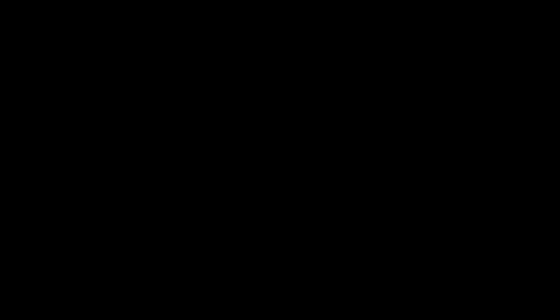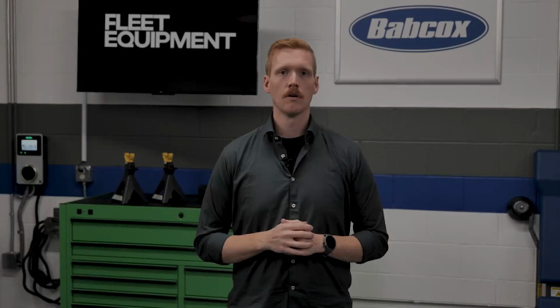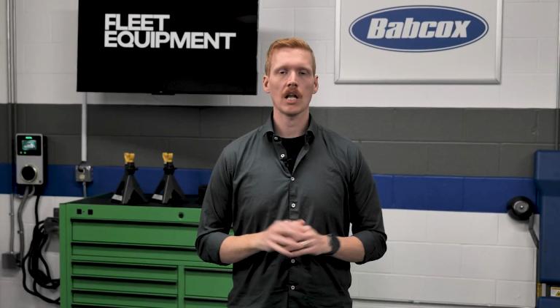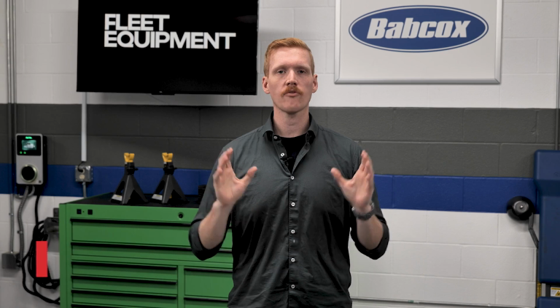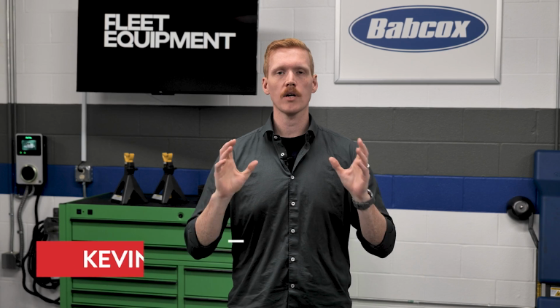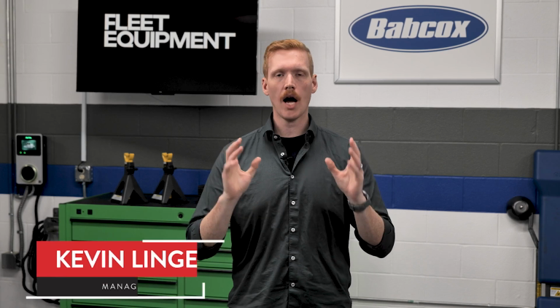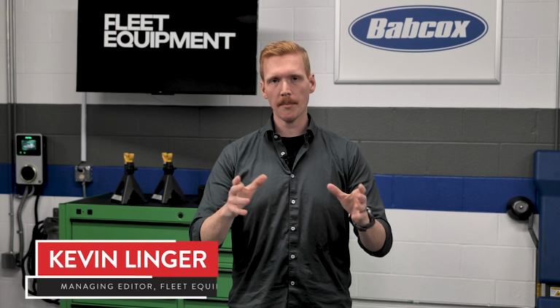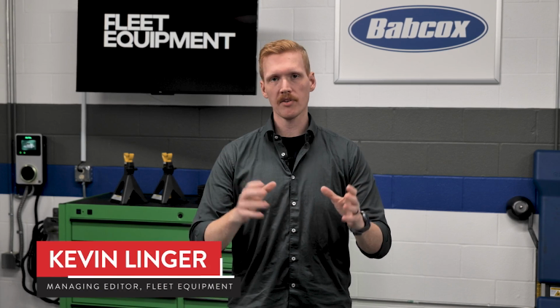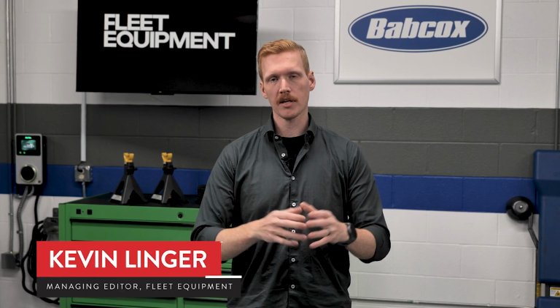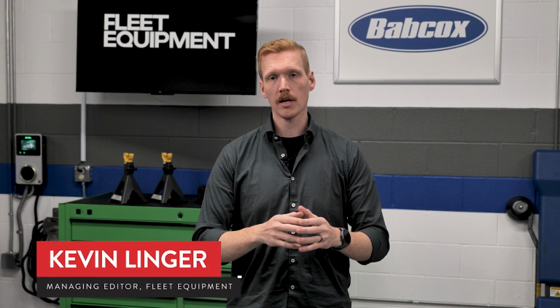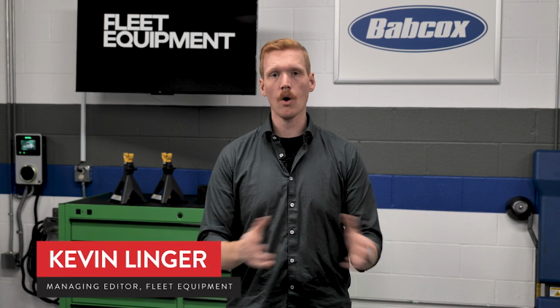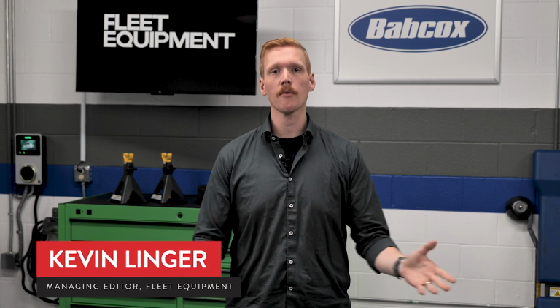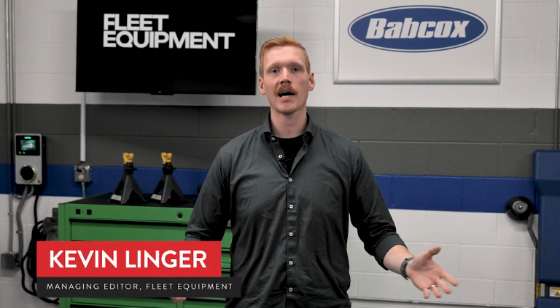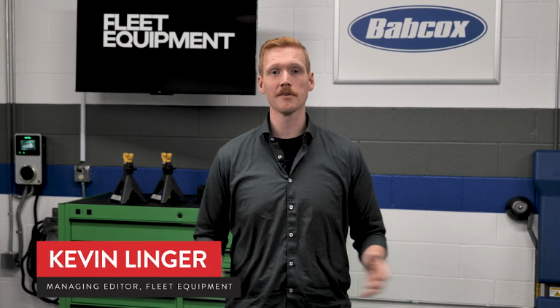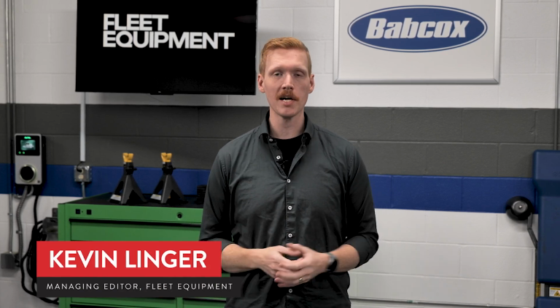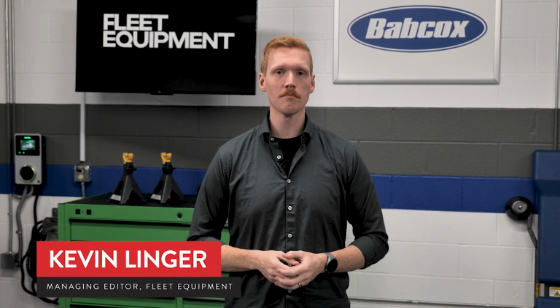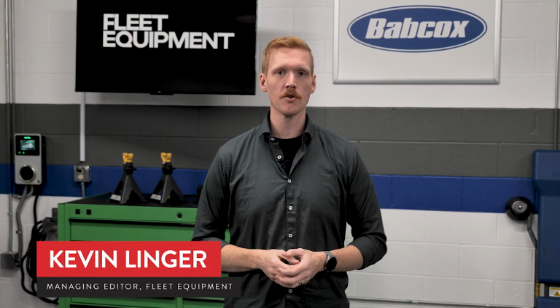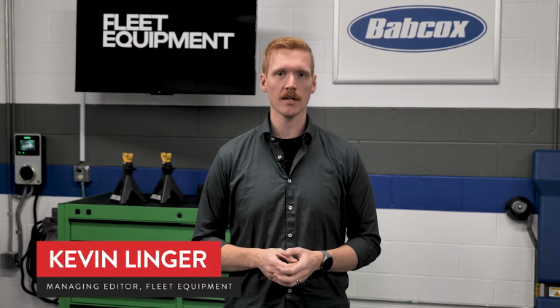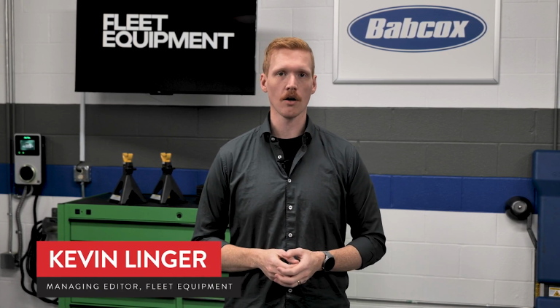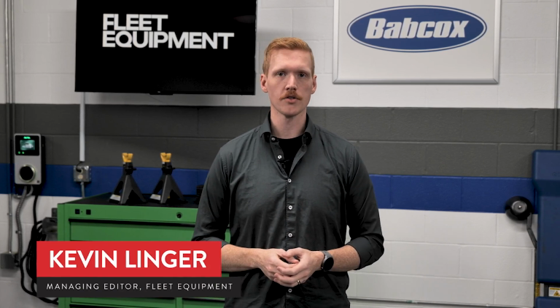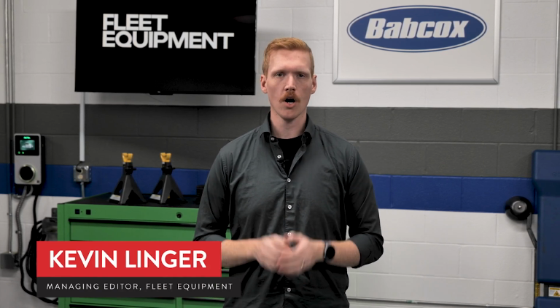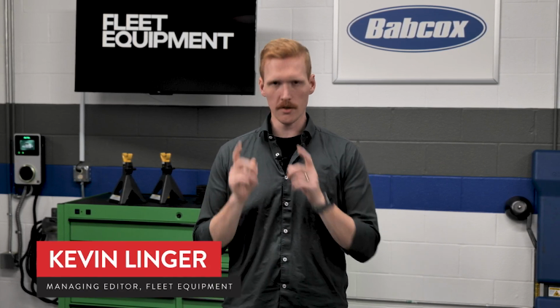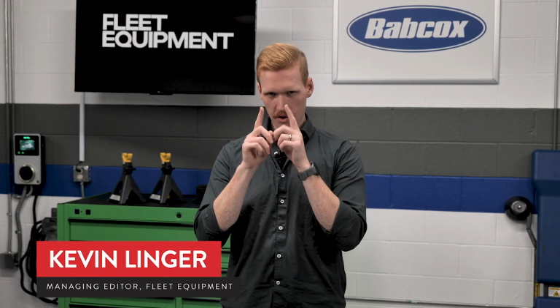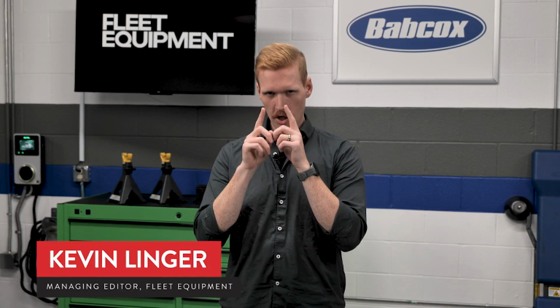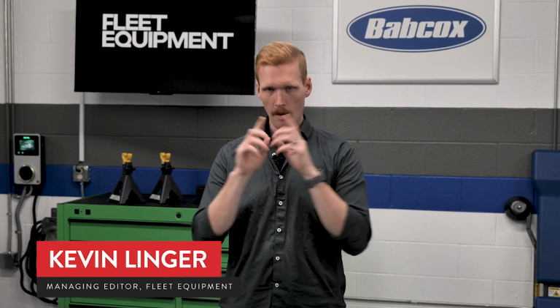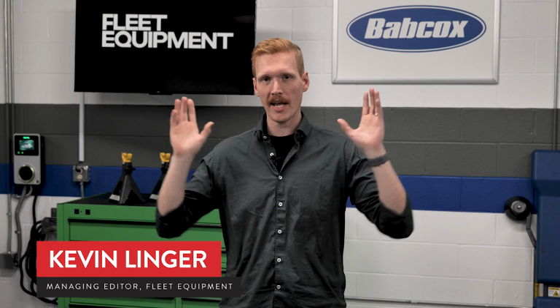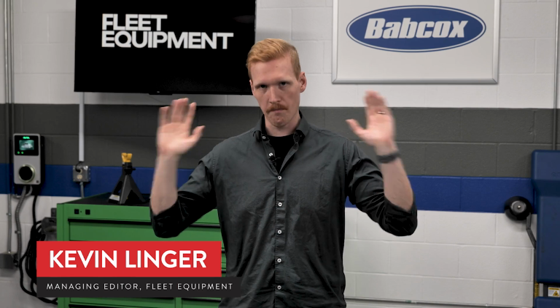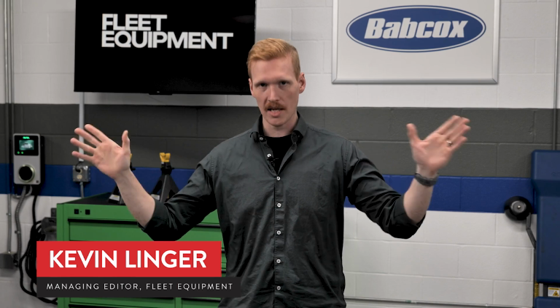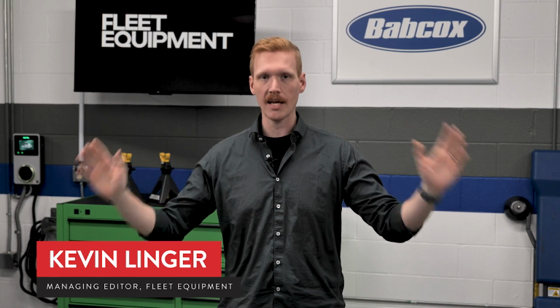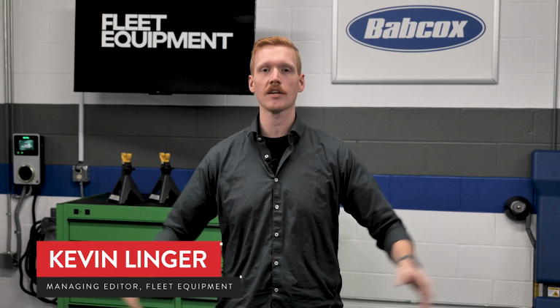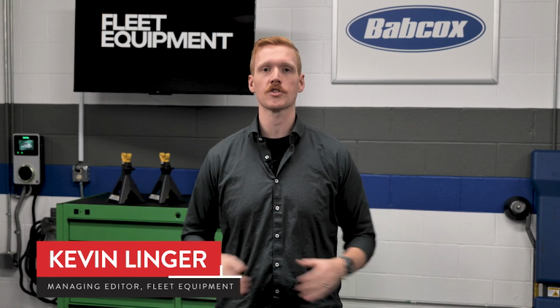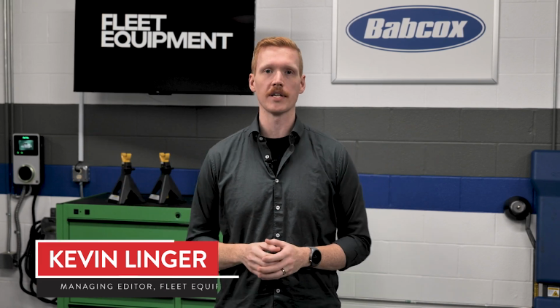Hello everyone, I'm Kevin Linger and welcome back to Medium Duty at Large, our little show about a big industry.